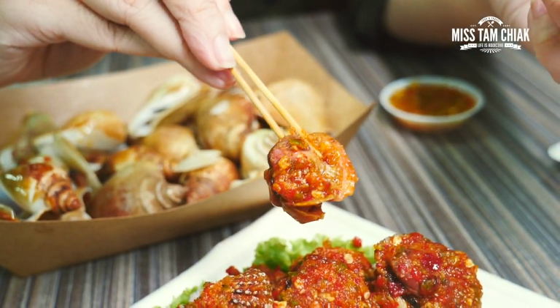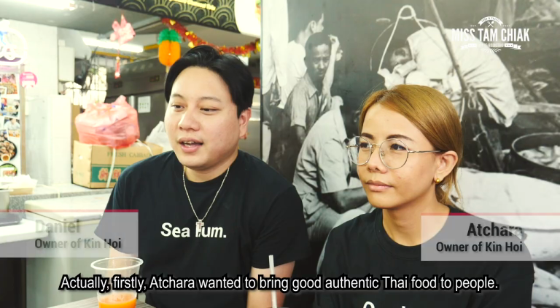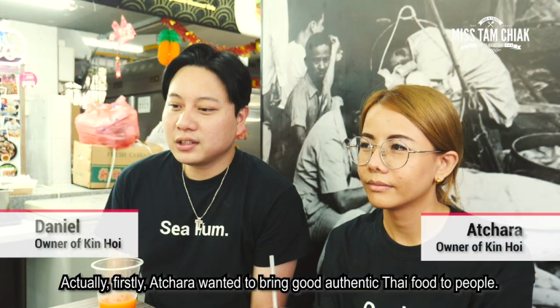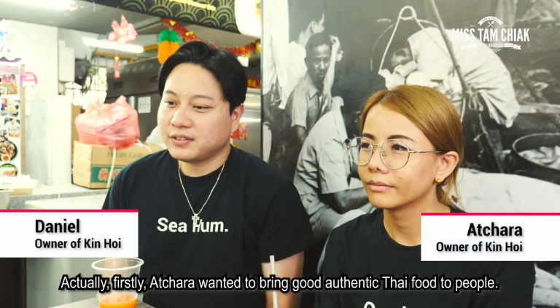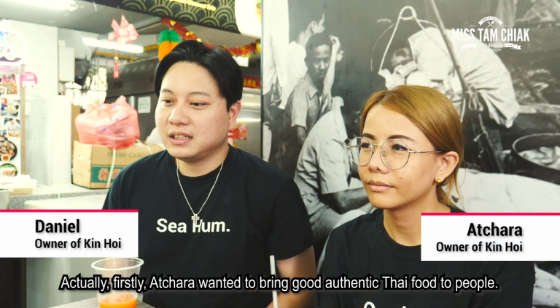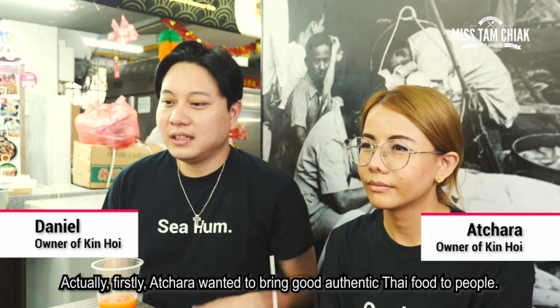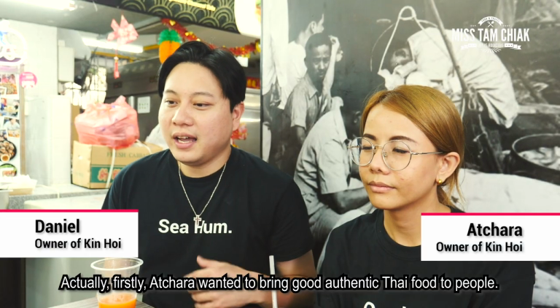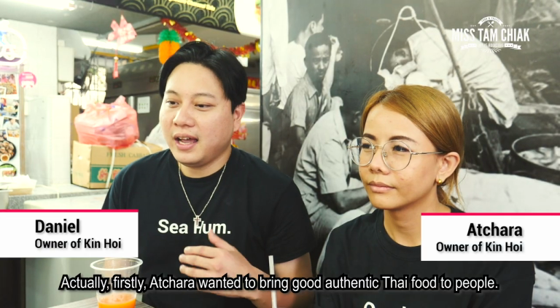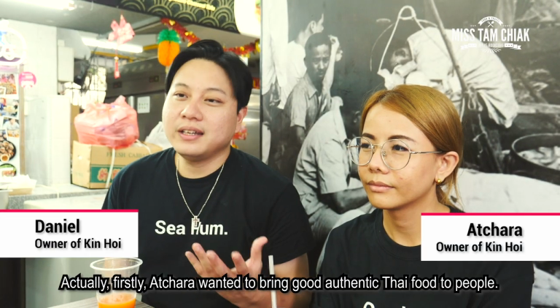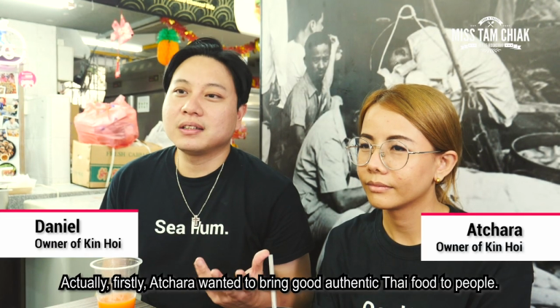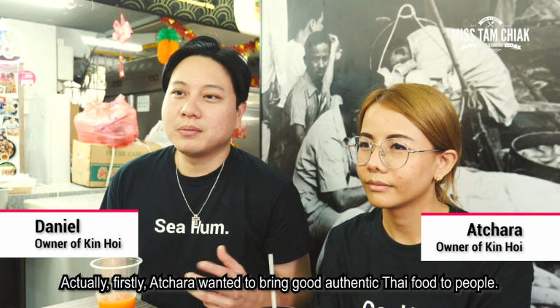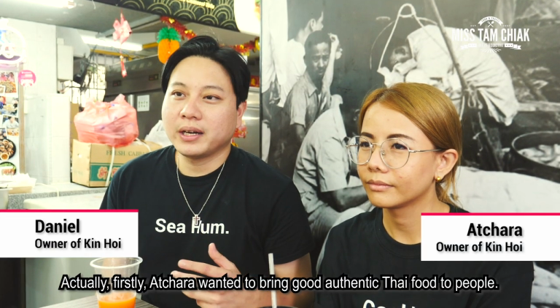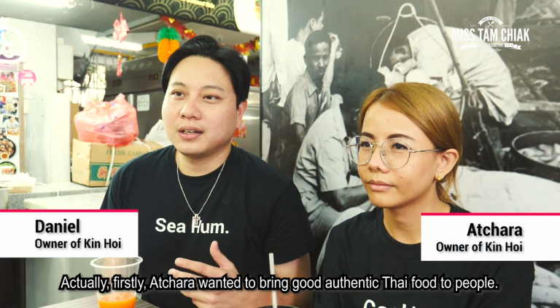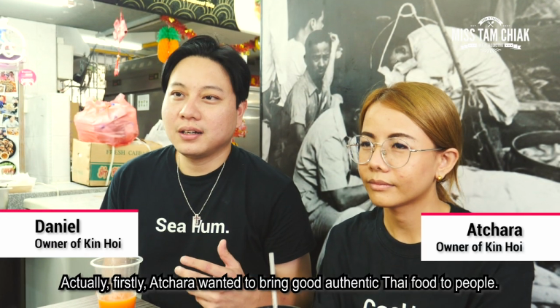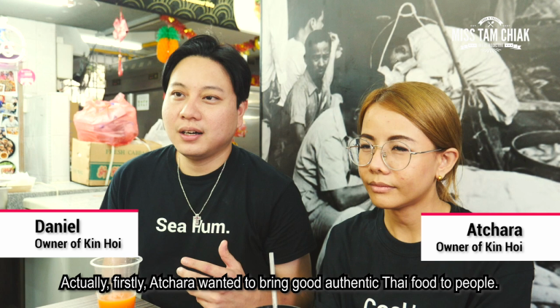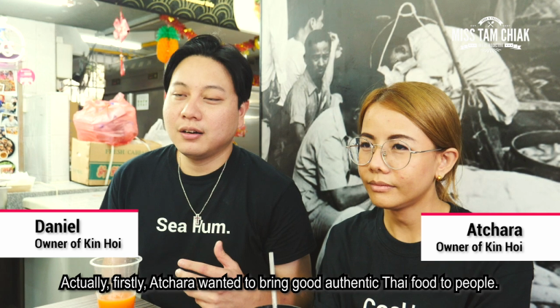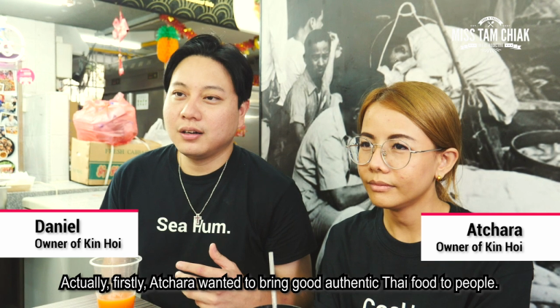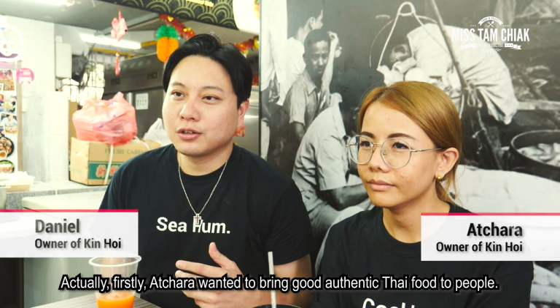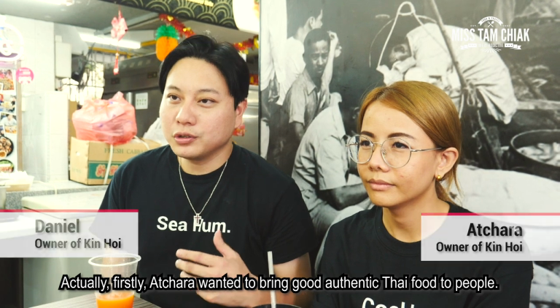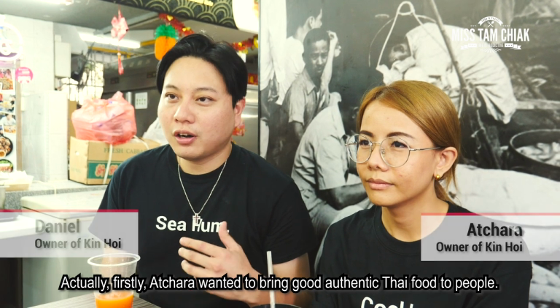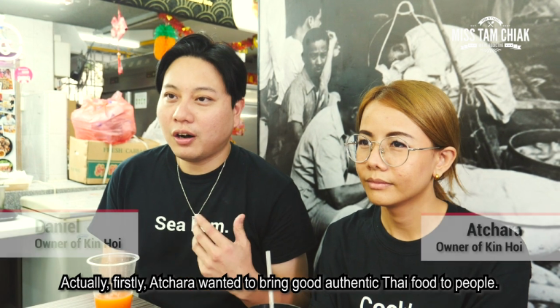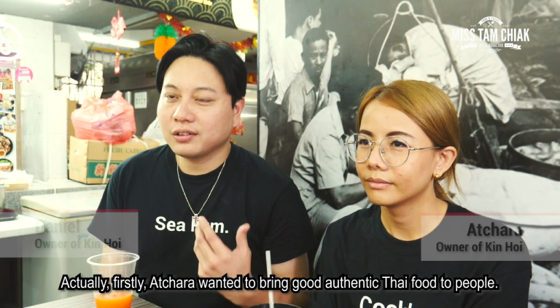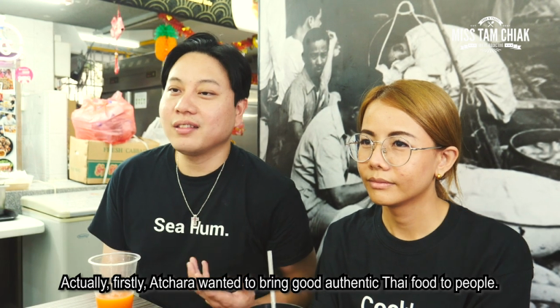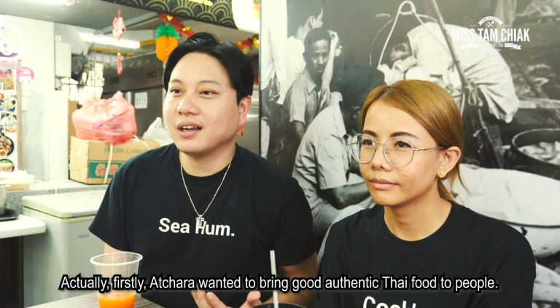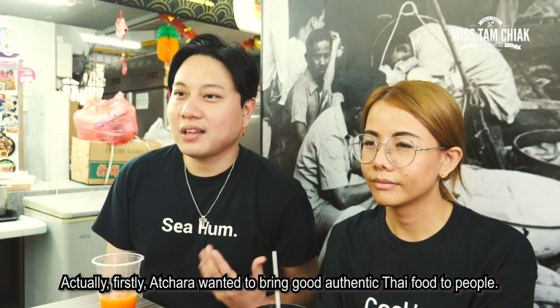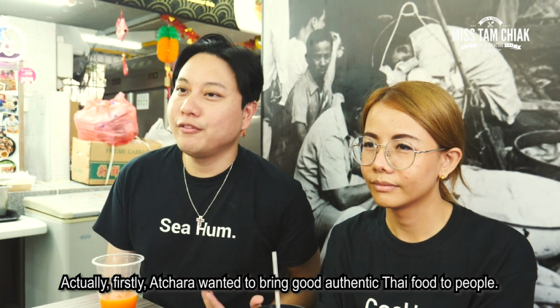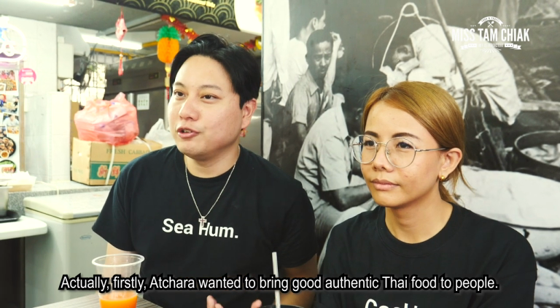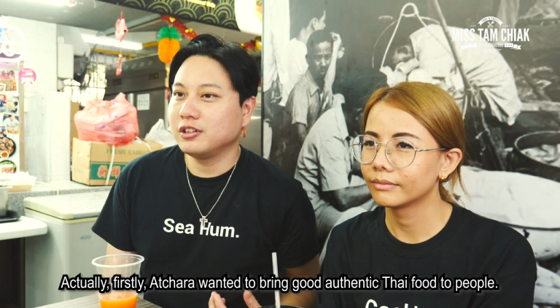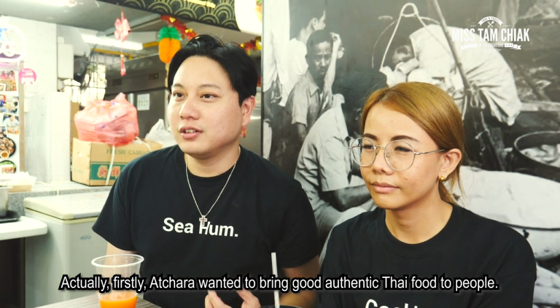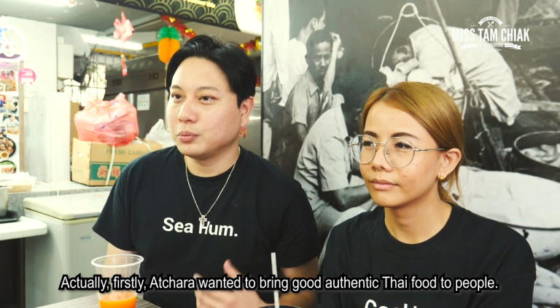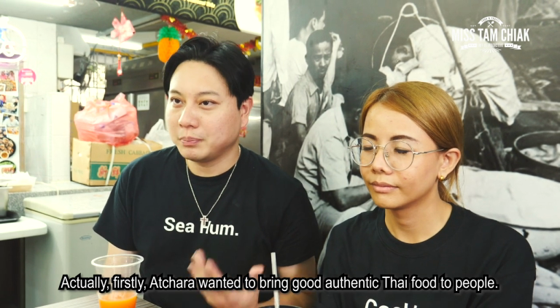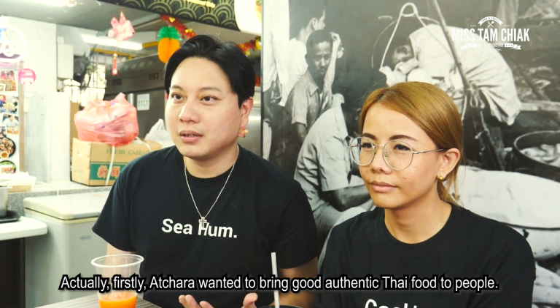Firstly, Ellie wanted to bring good, authentic Thai food to people.